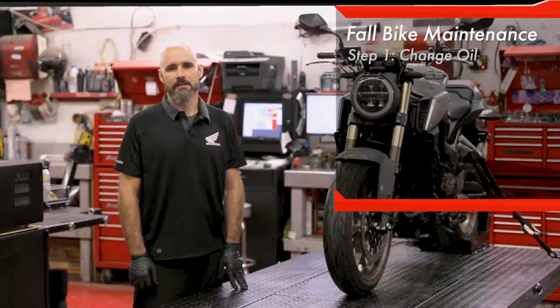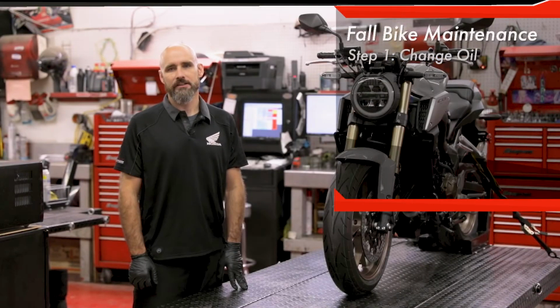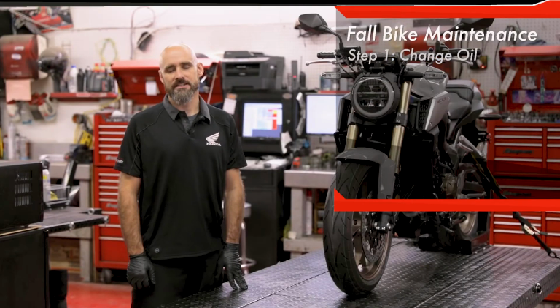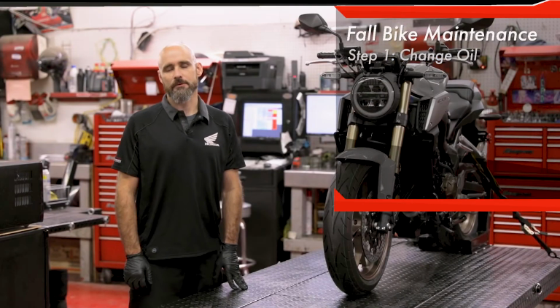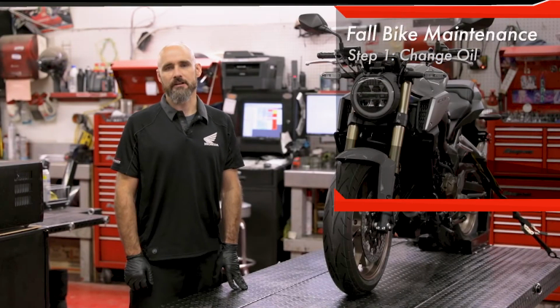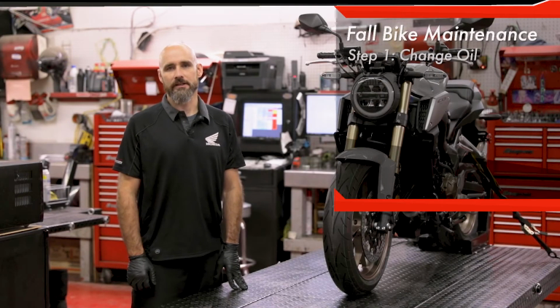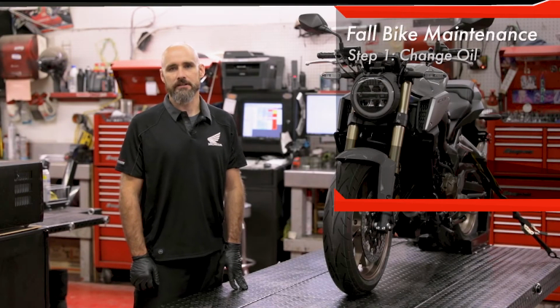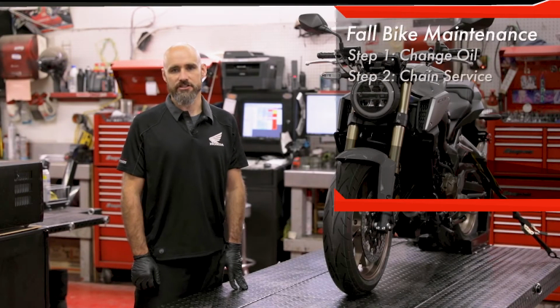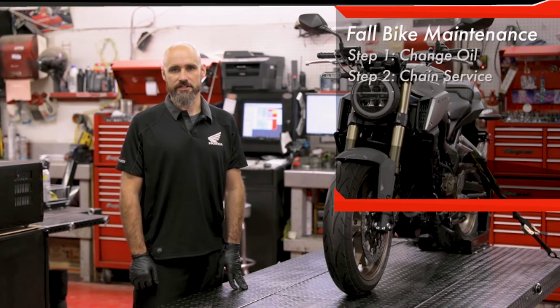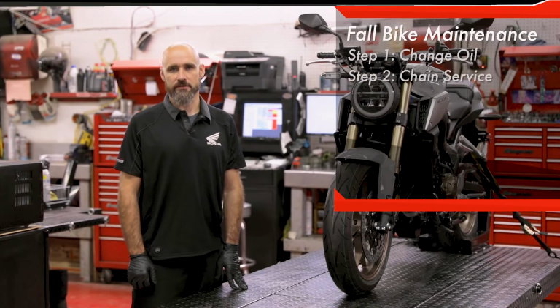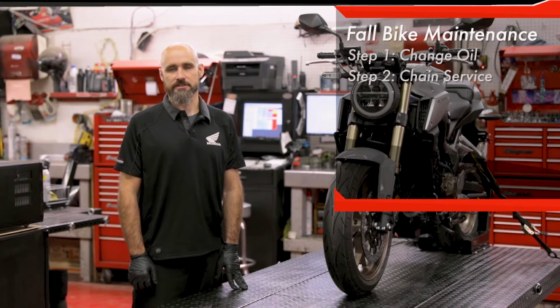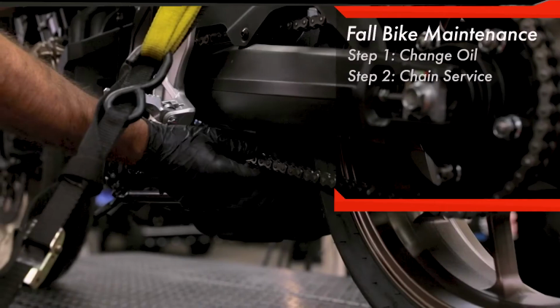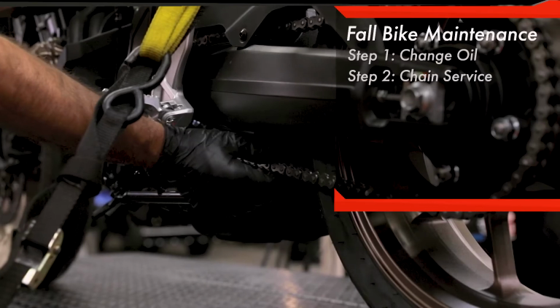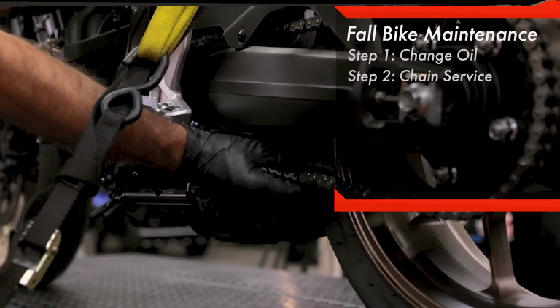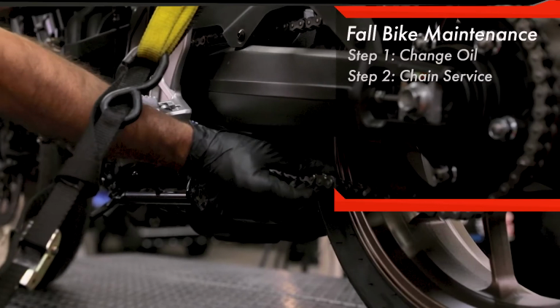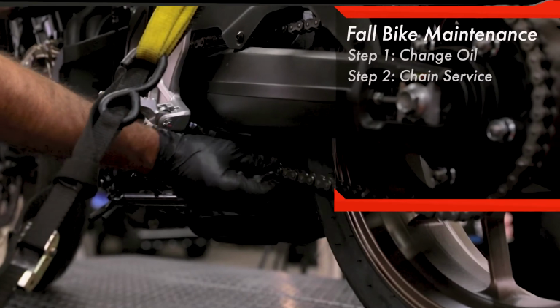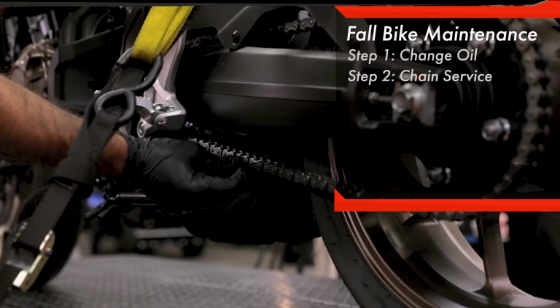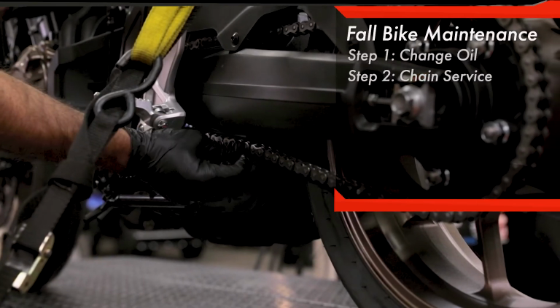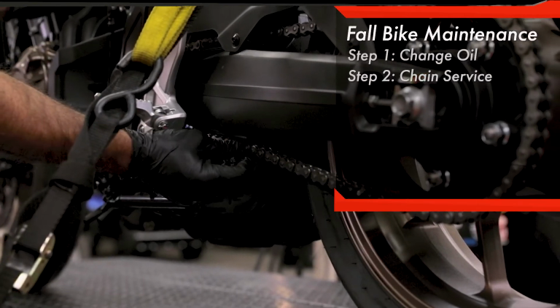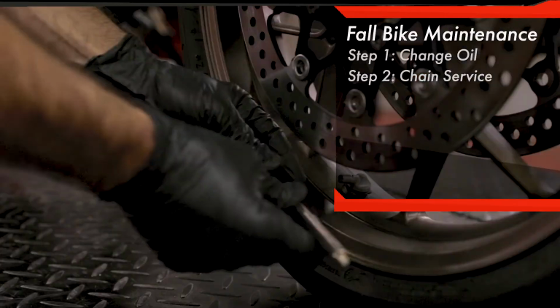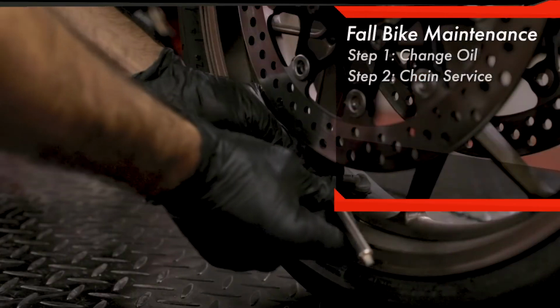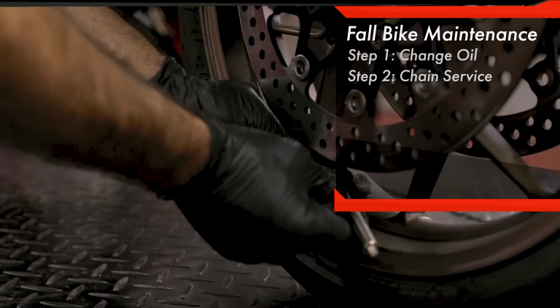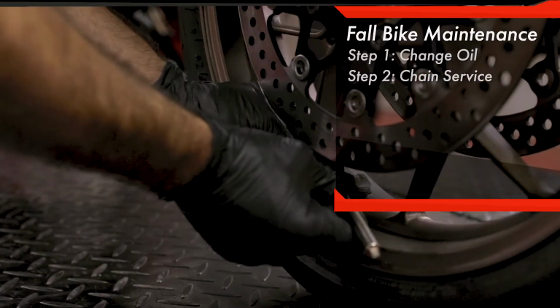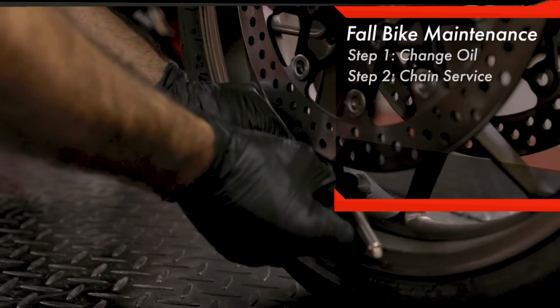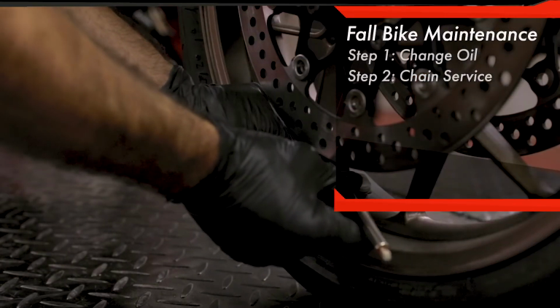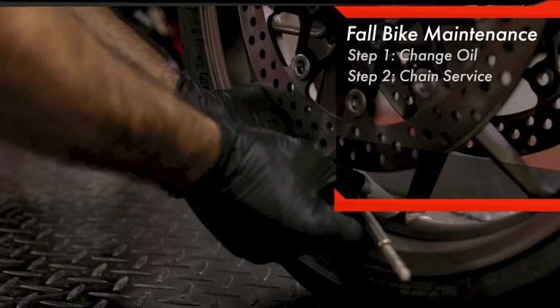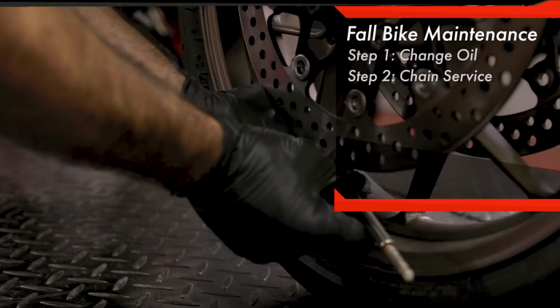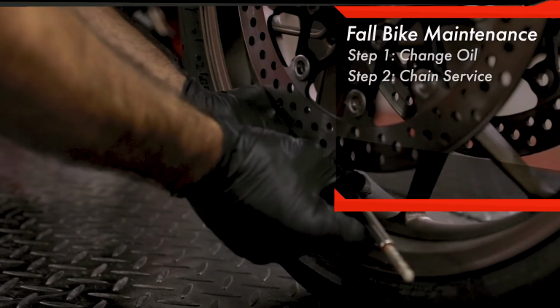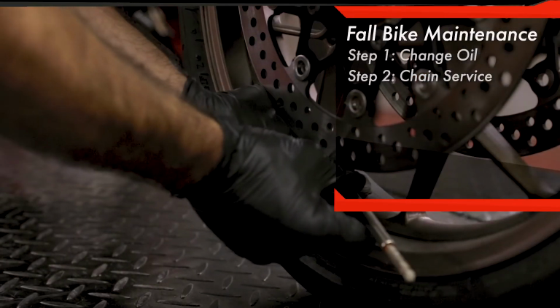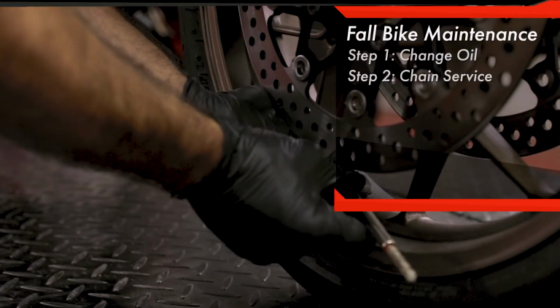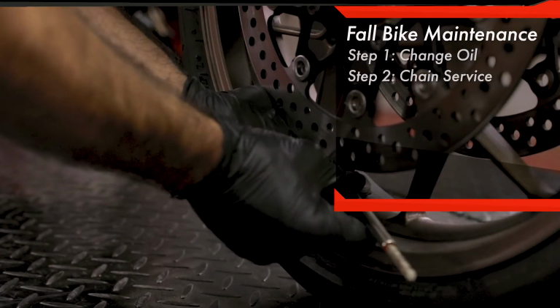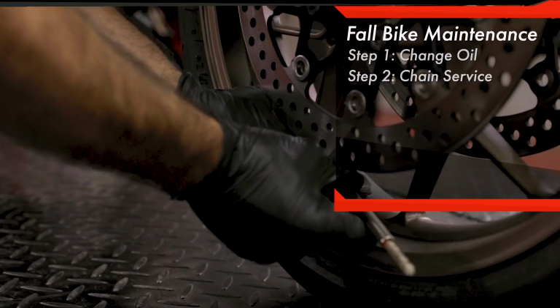The next thing we recommend is a chain service. Lubricate and adjust your chain. It's also a good time to adjust your tire pressure to the correct specification.